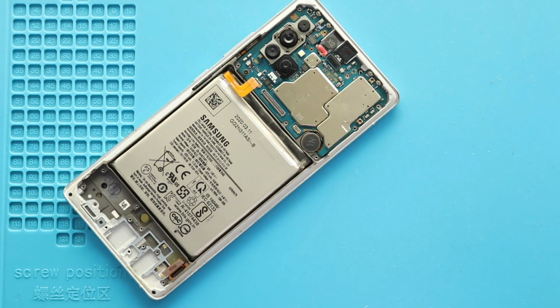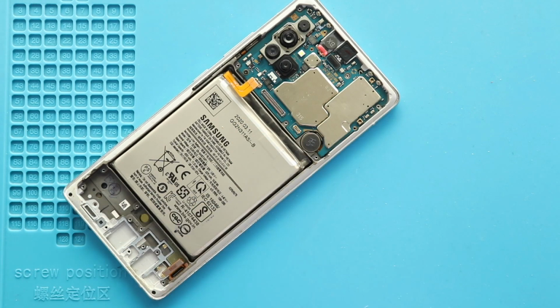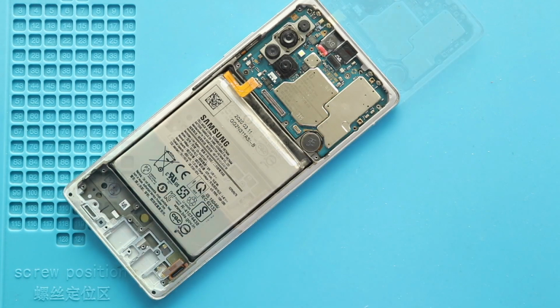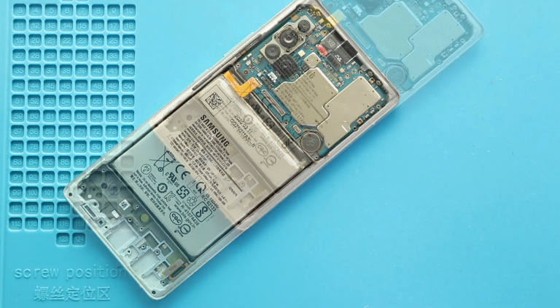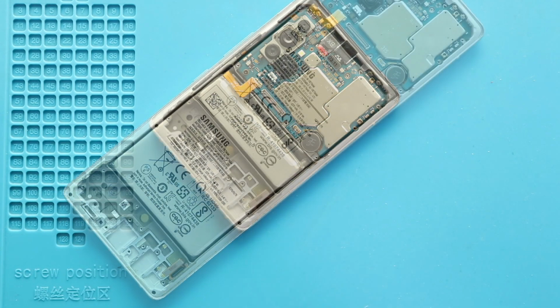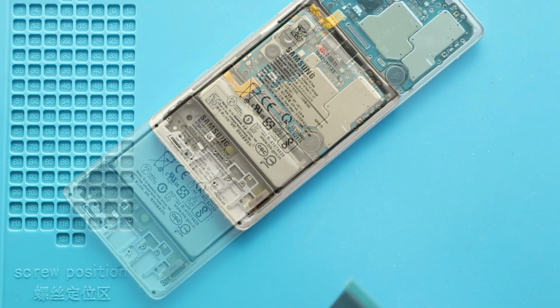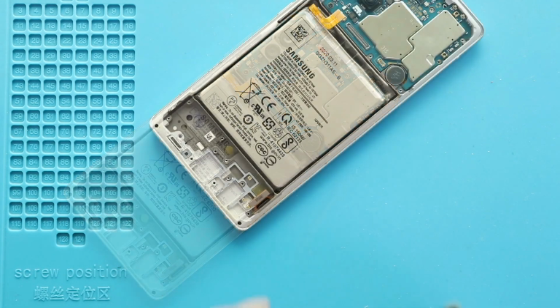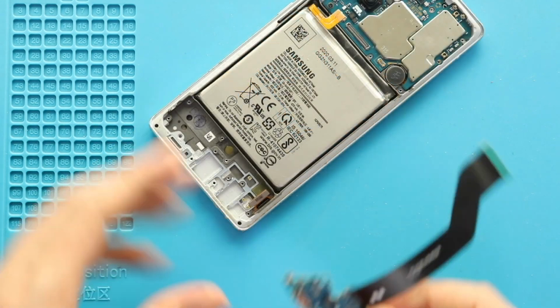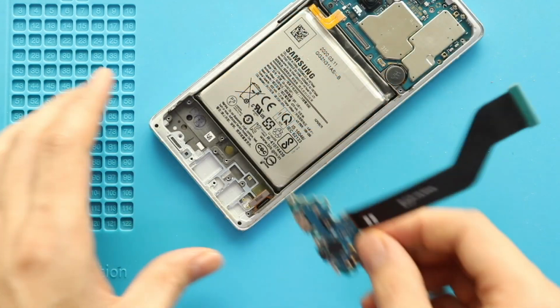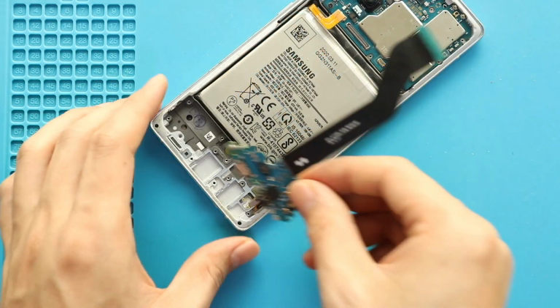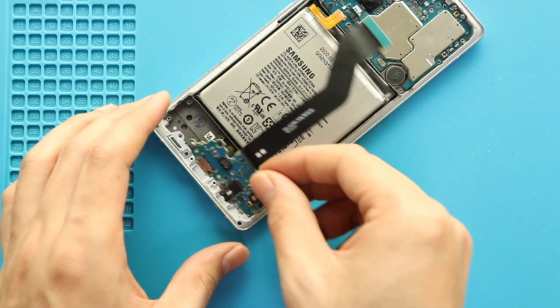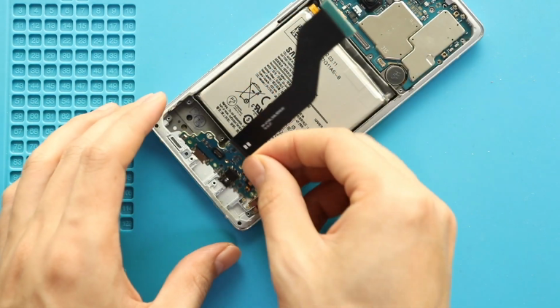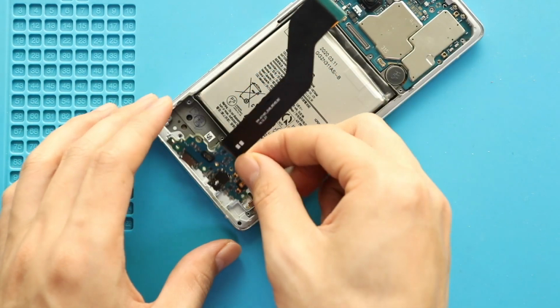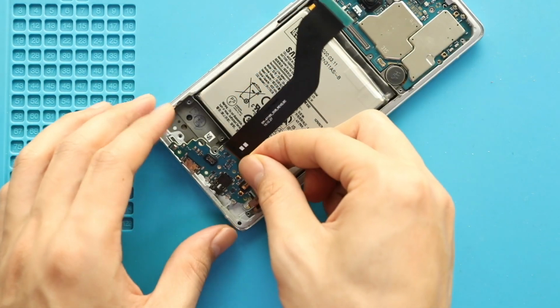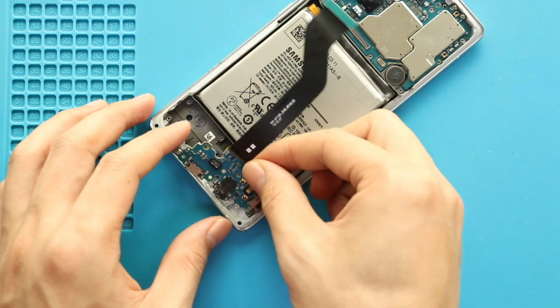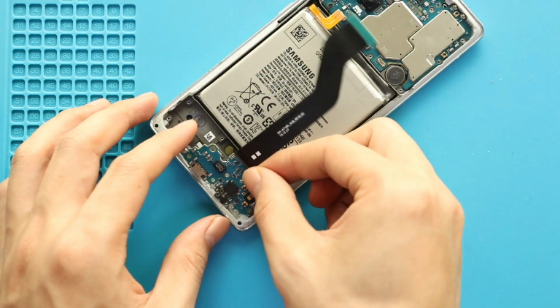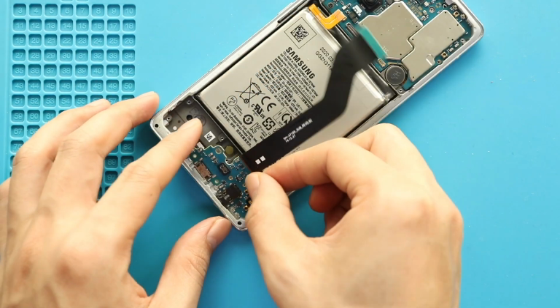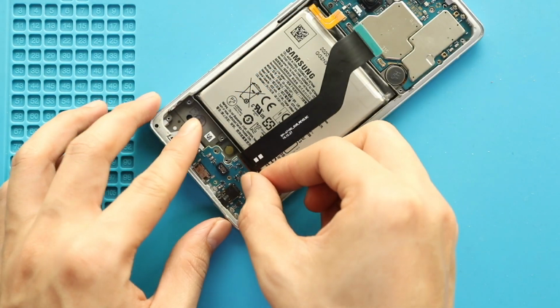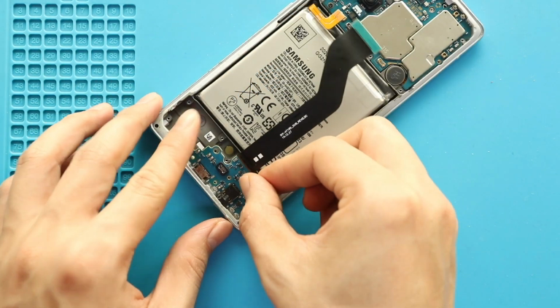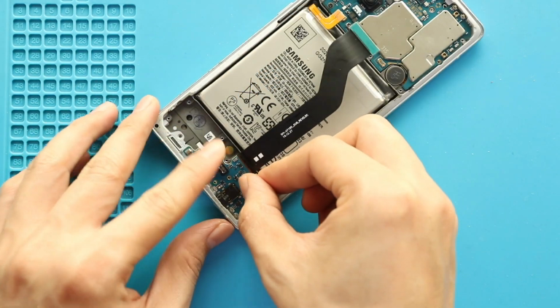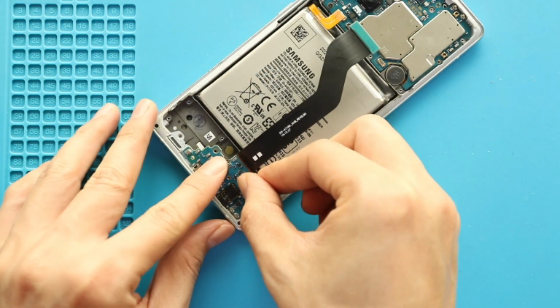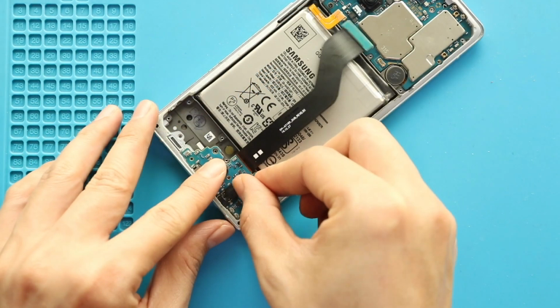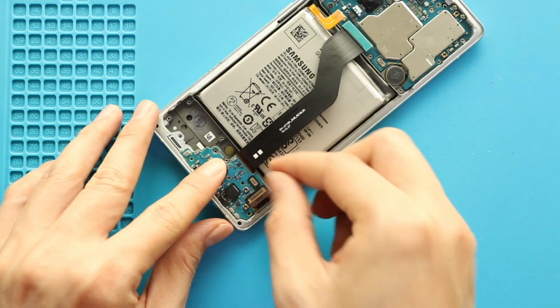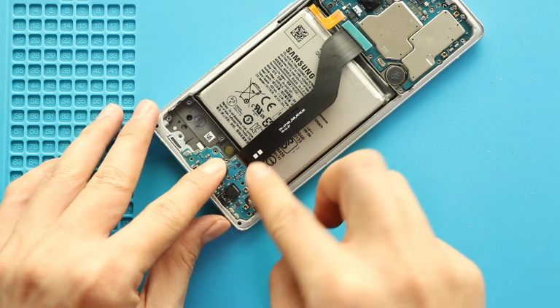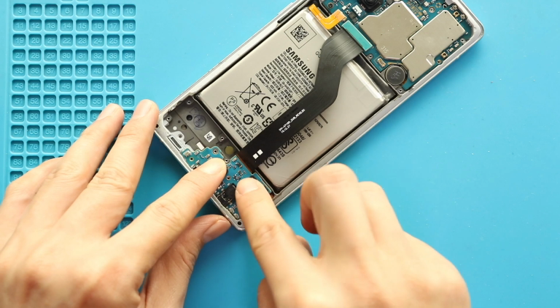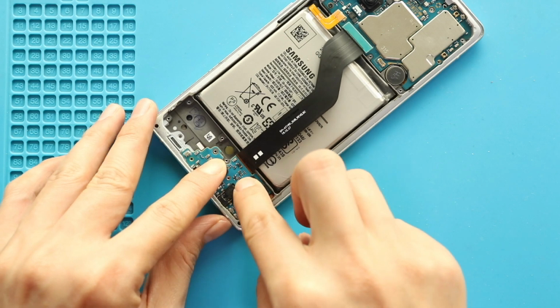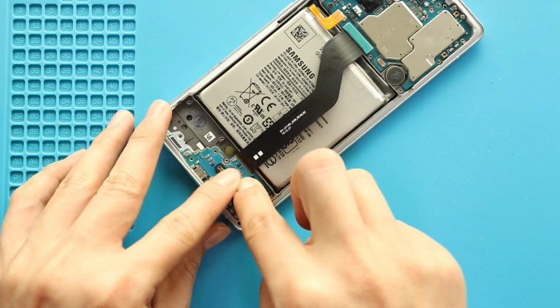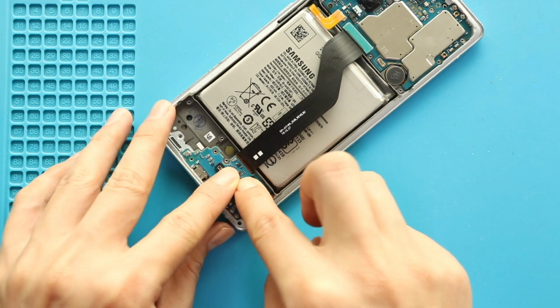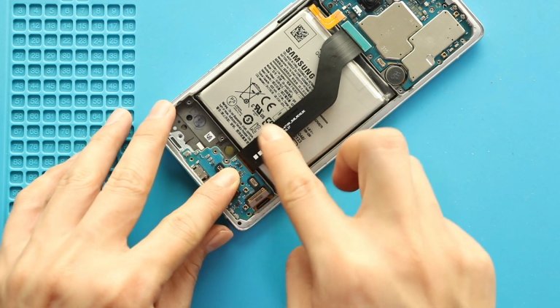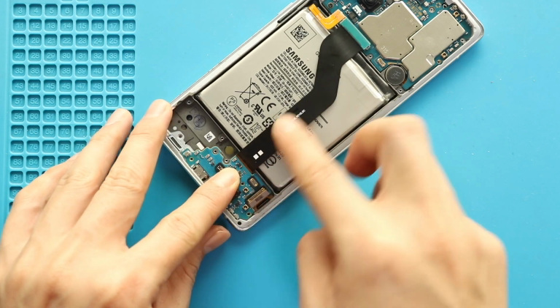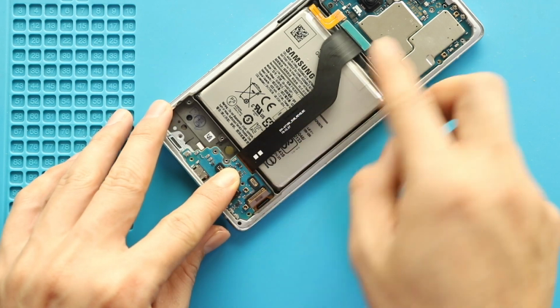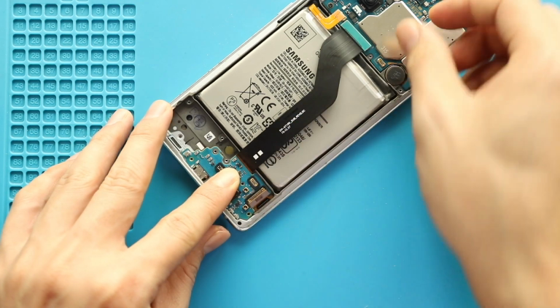Next, place the charging port board in the body. Secure the plug into the logic board and then secure the LCD plug.